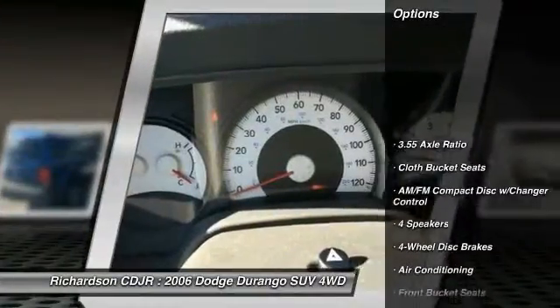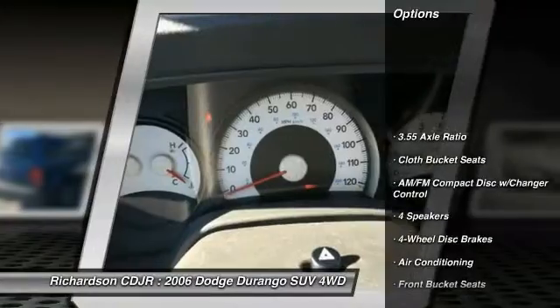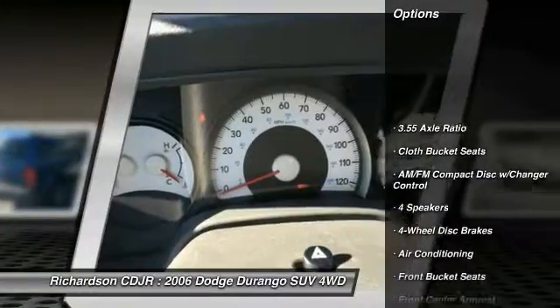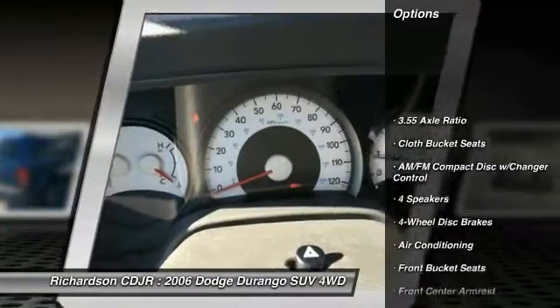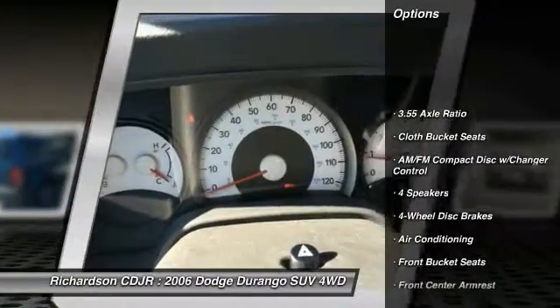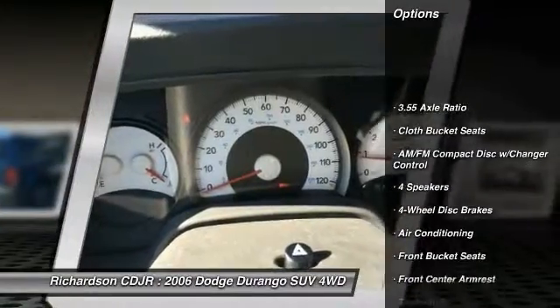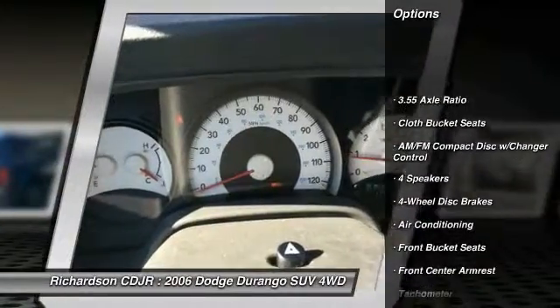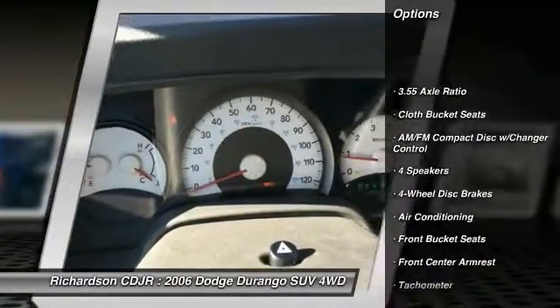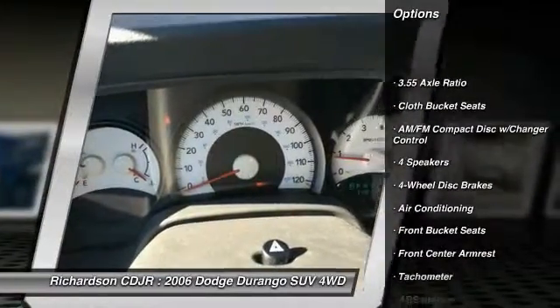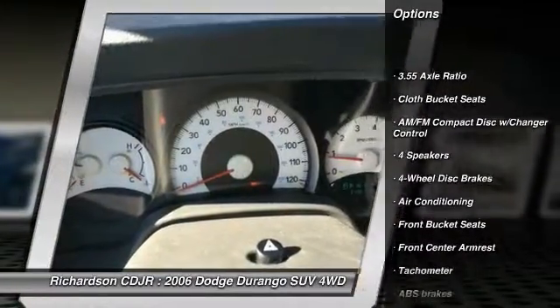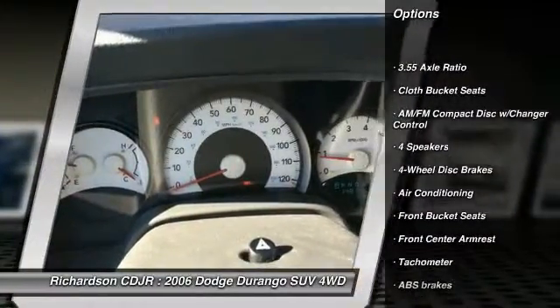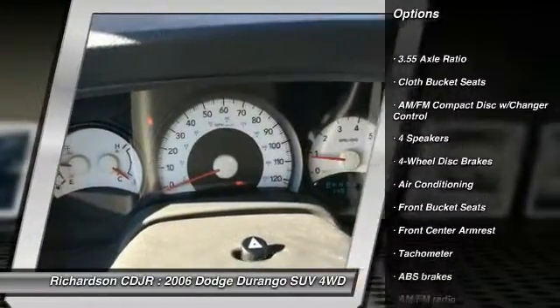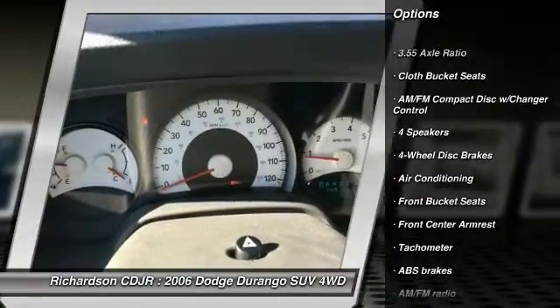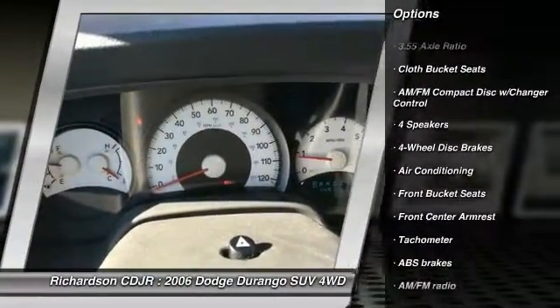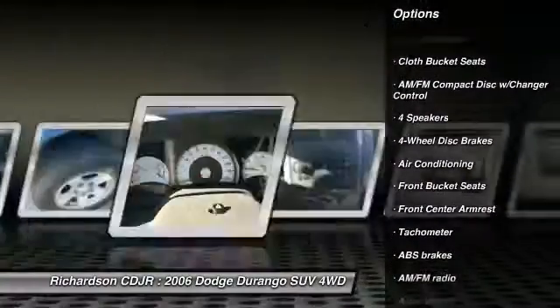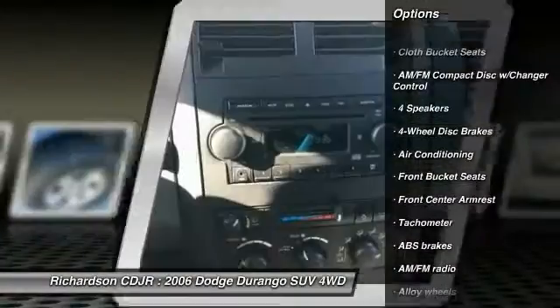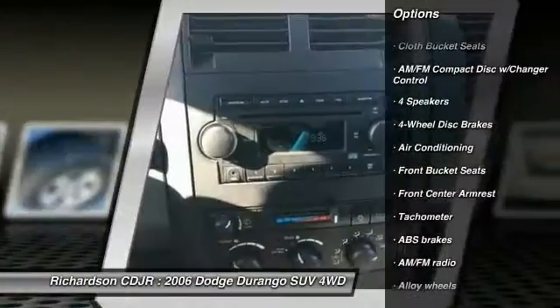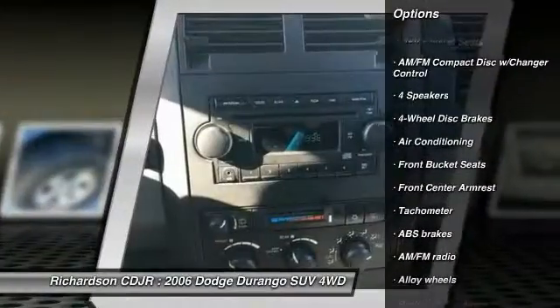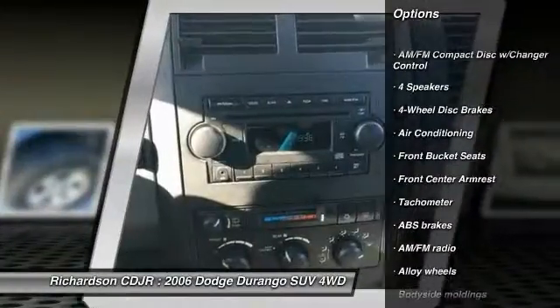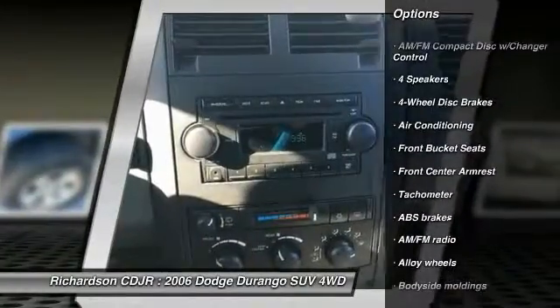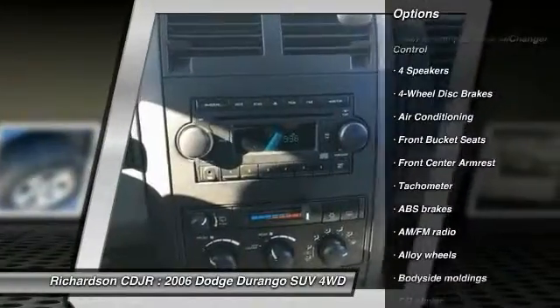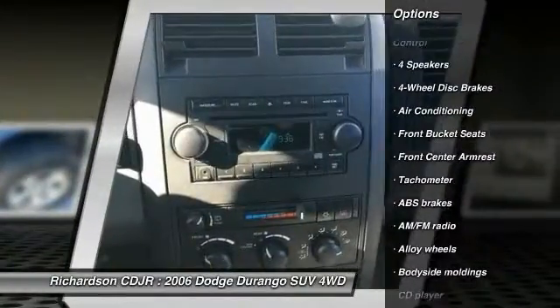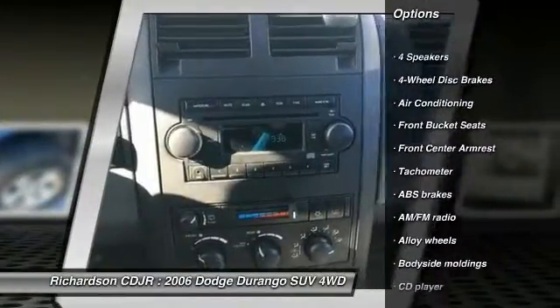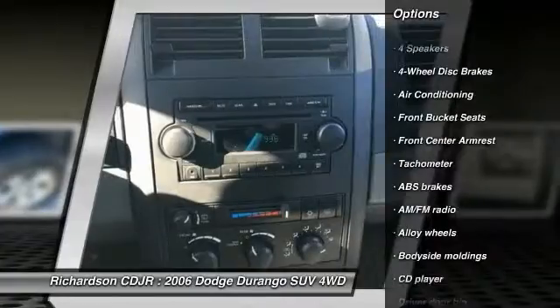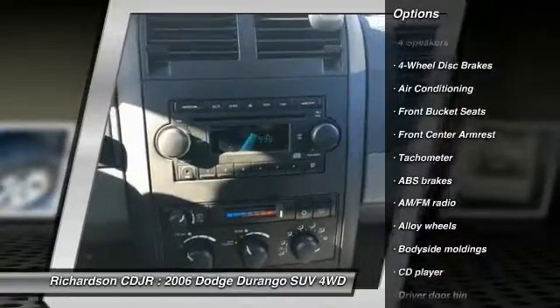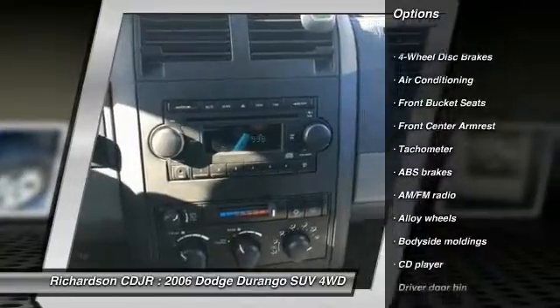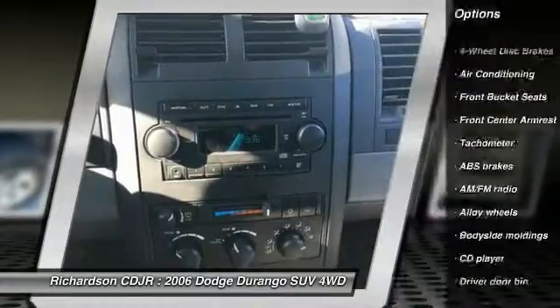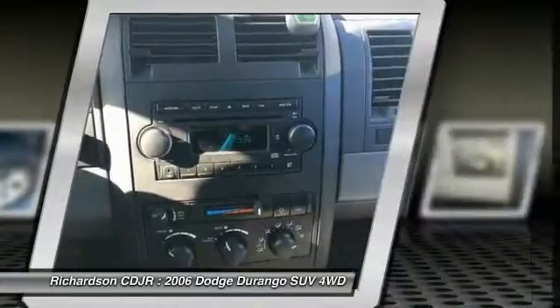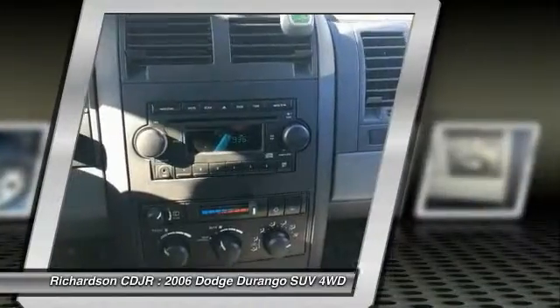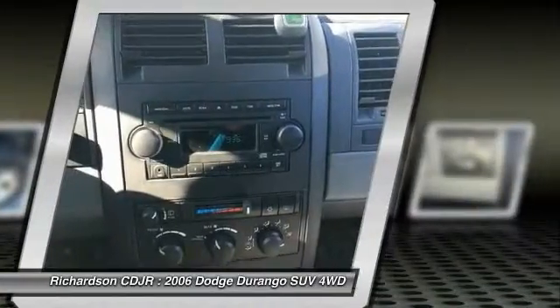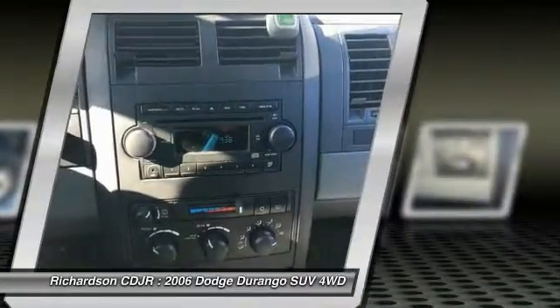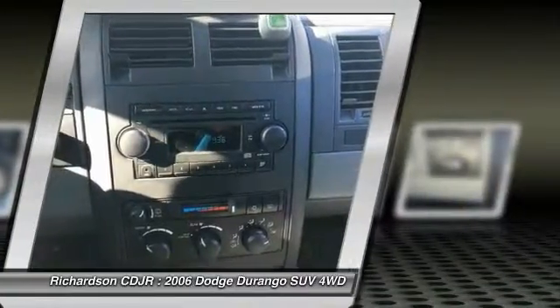Dual airbags, alloy wheels, air conditioning, power steering, four-wheel disc brakes, rear window defroster.